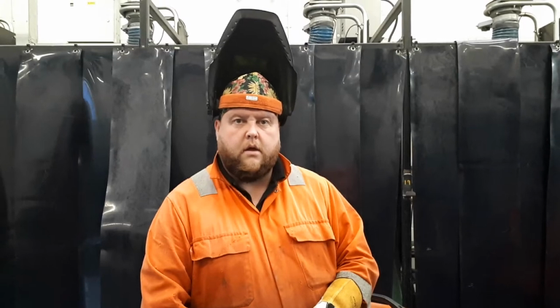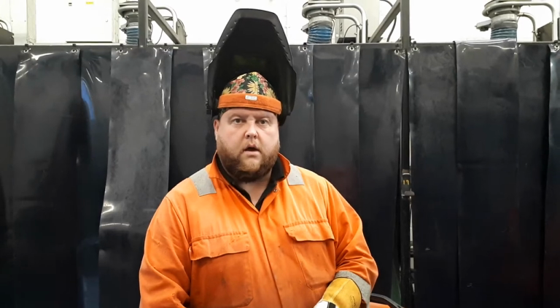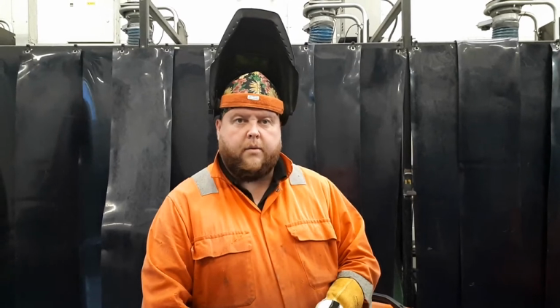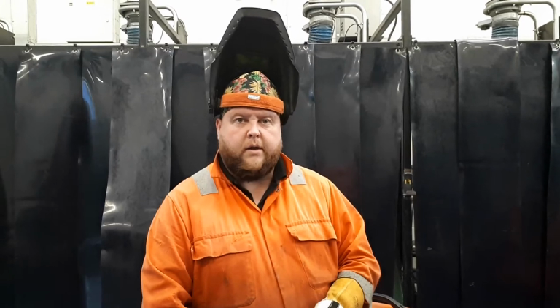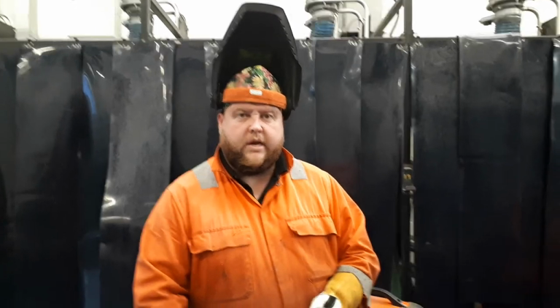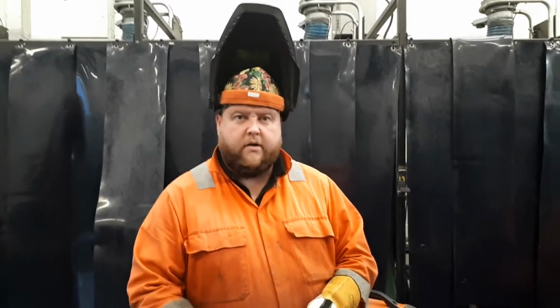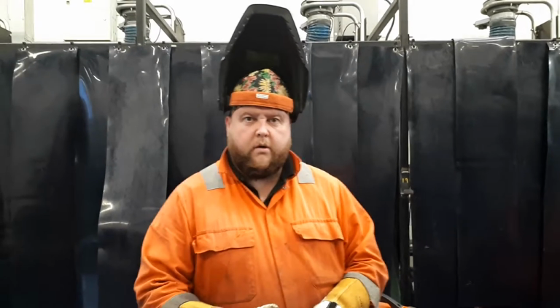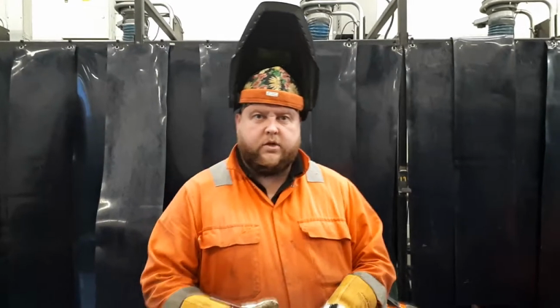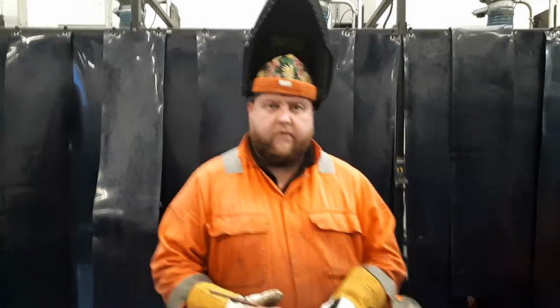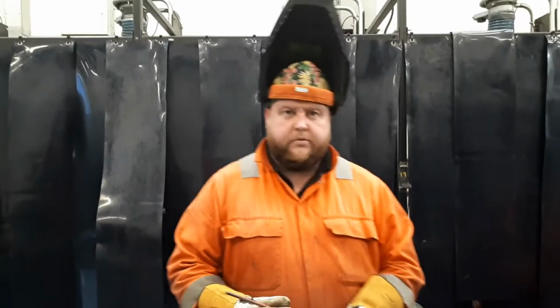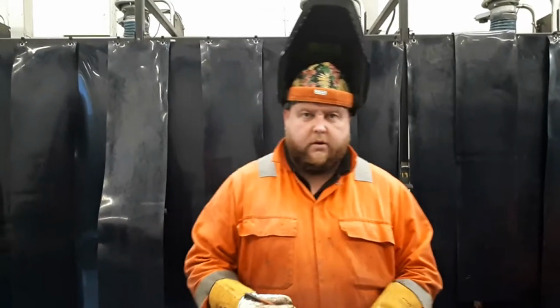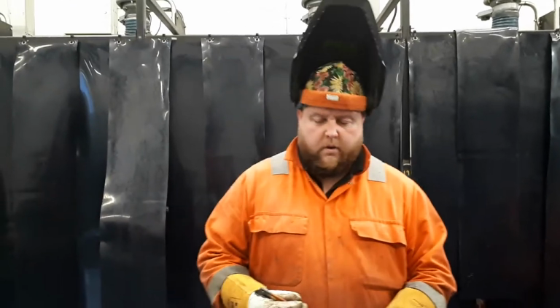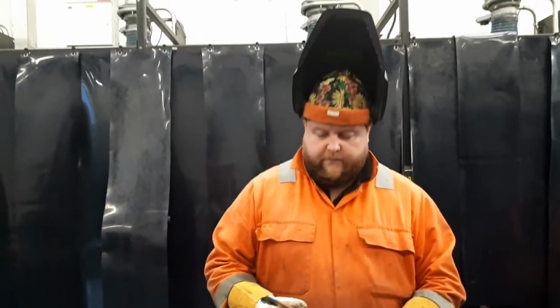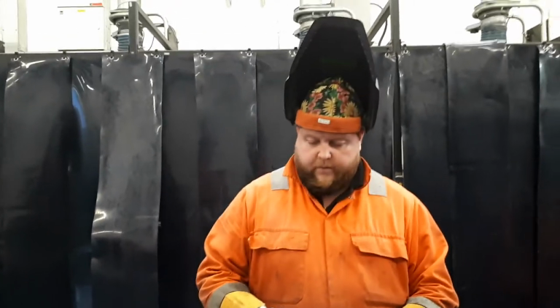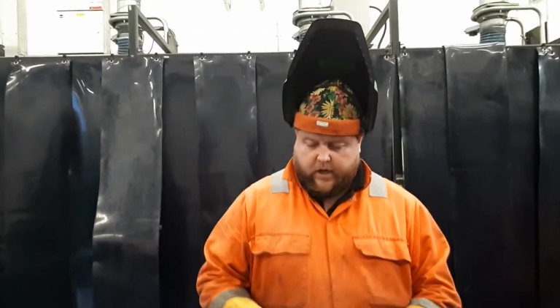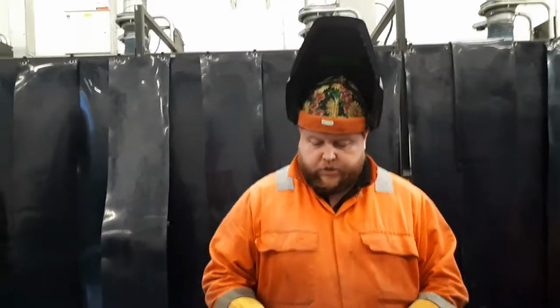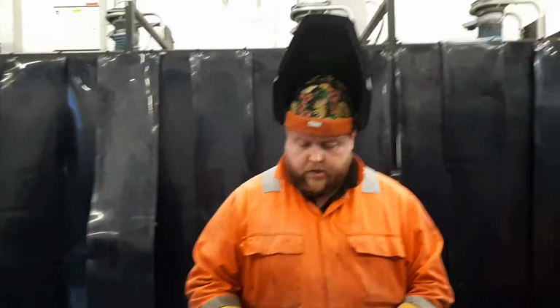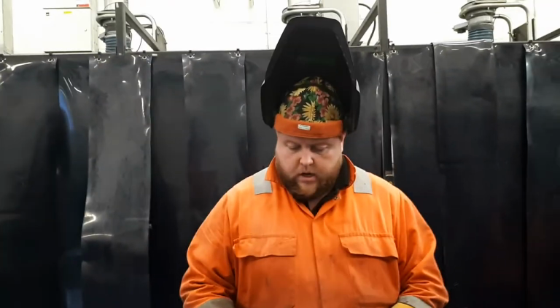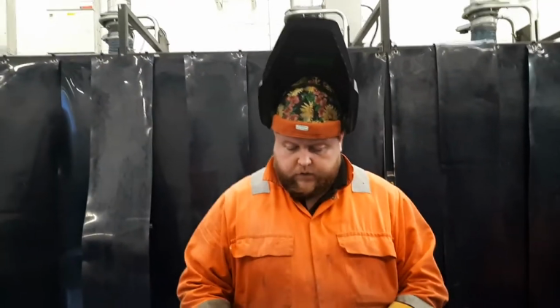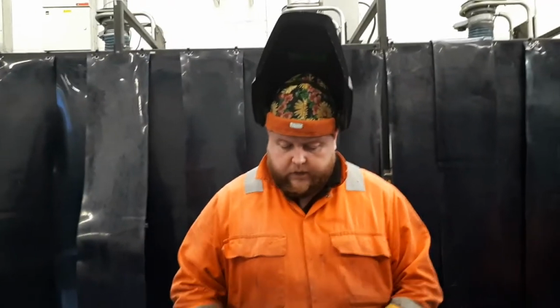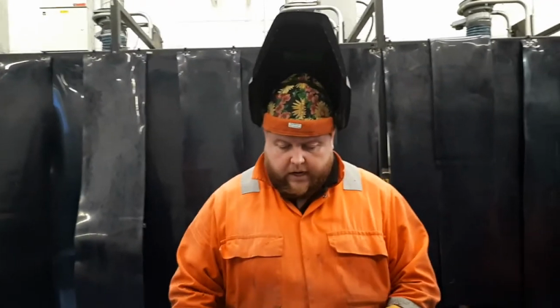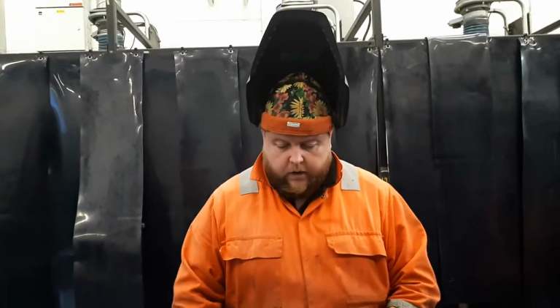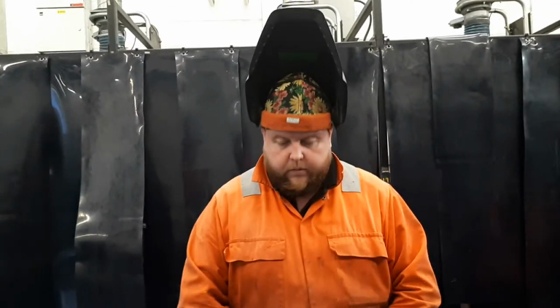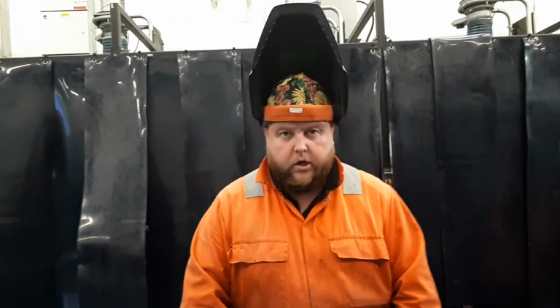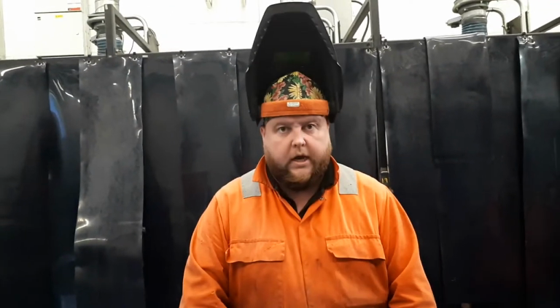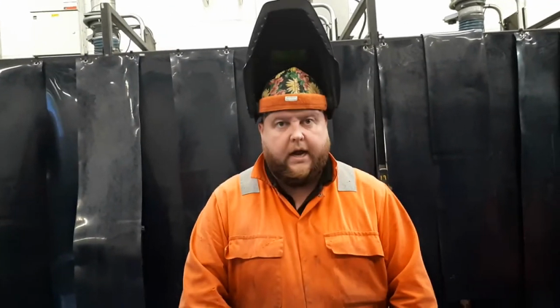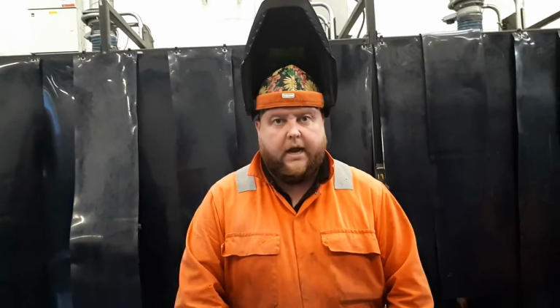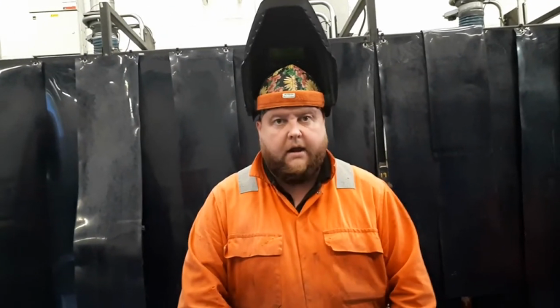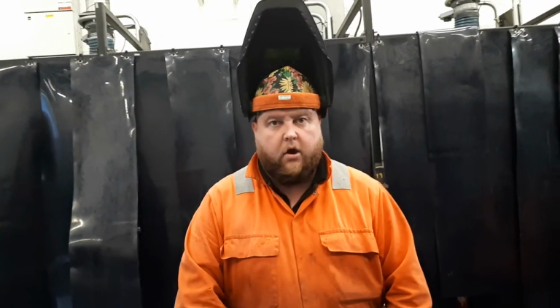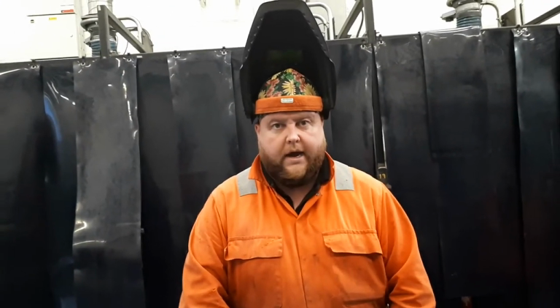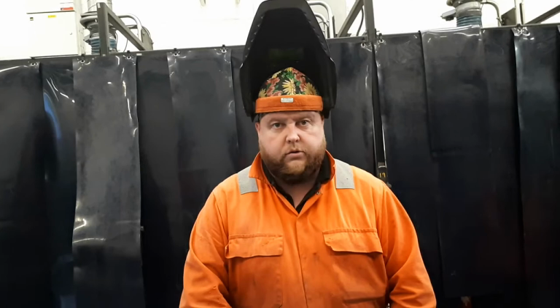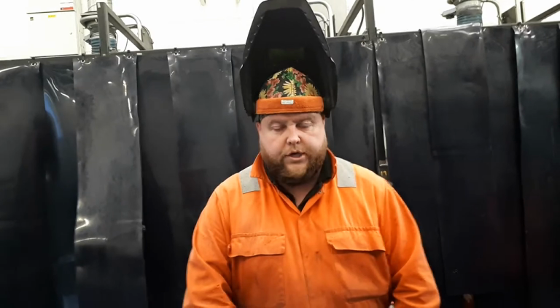Hi, my name's Harry, welcome to another episode of Welding and Fabrication. Today we're going to be looking at air arc gouging.